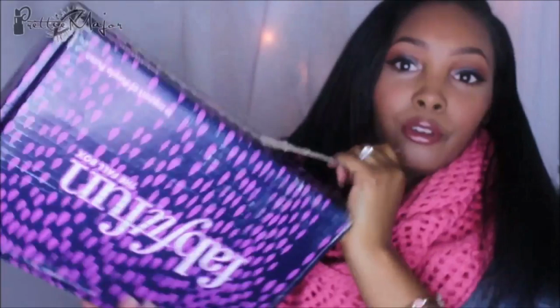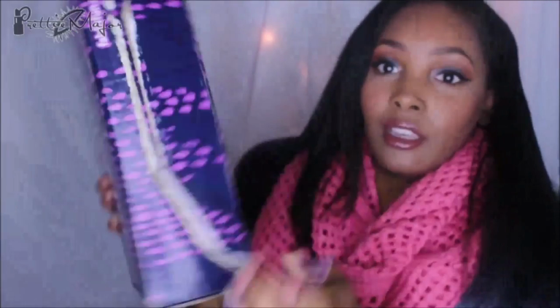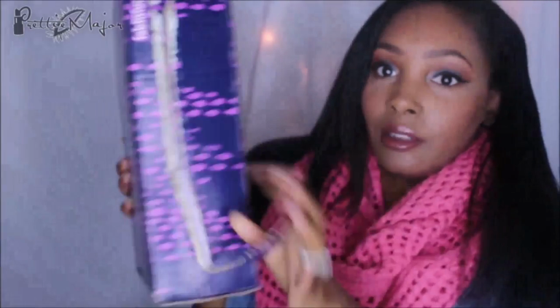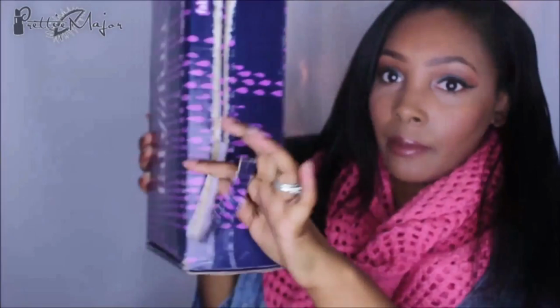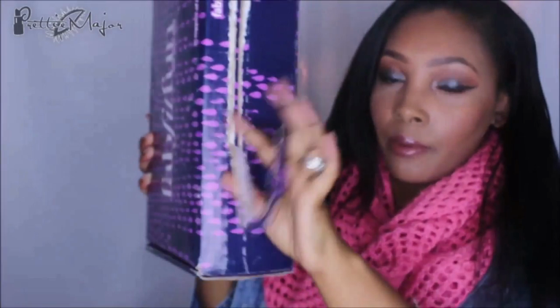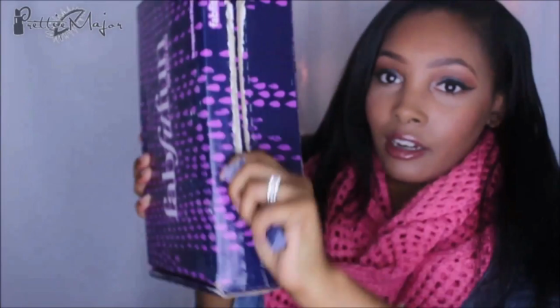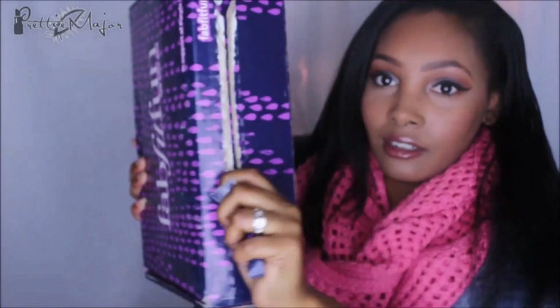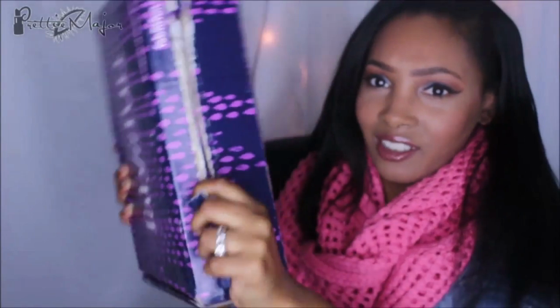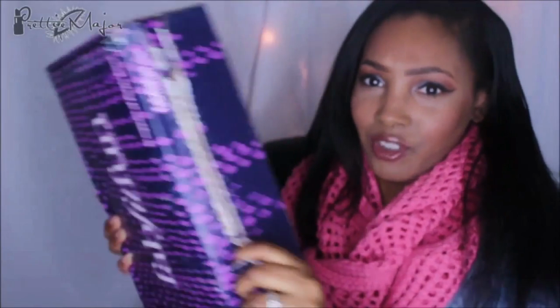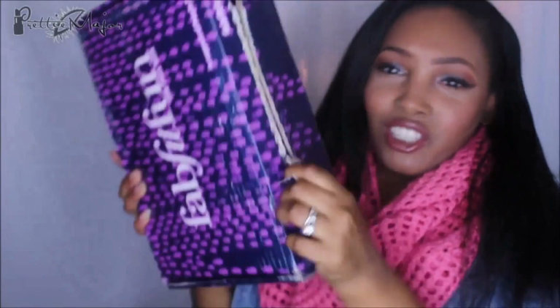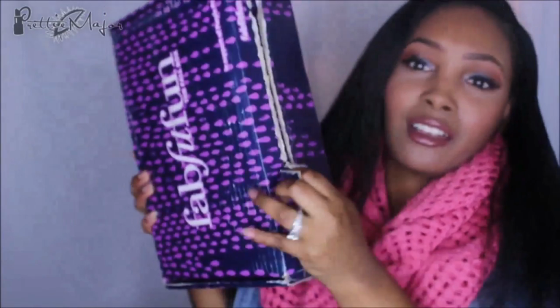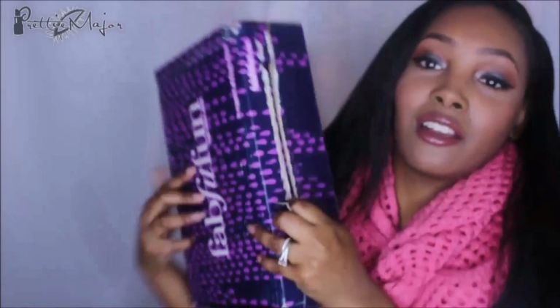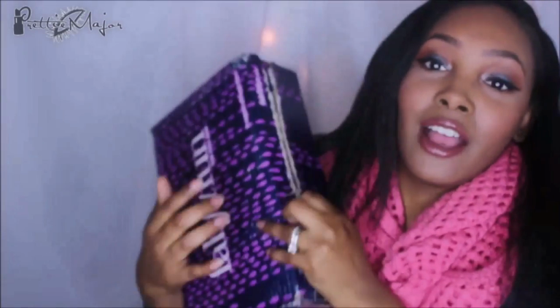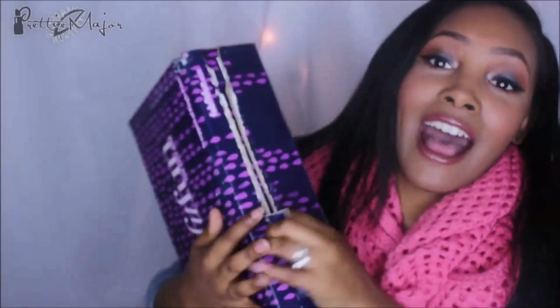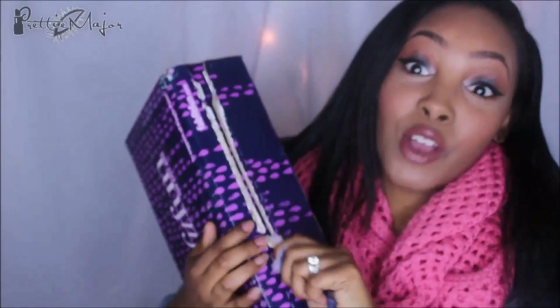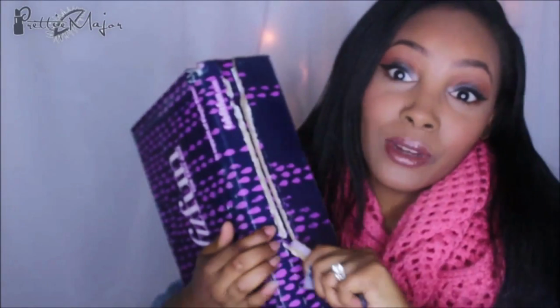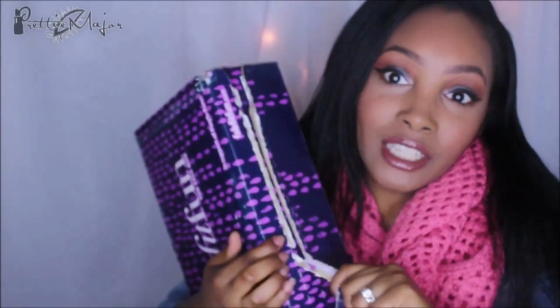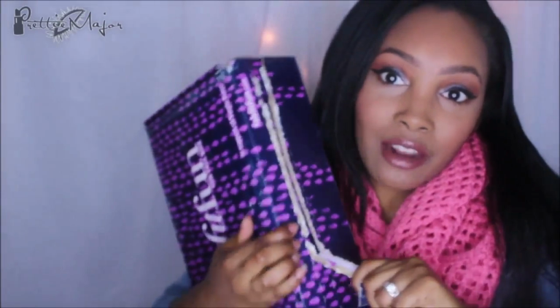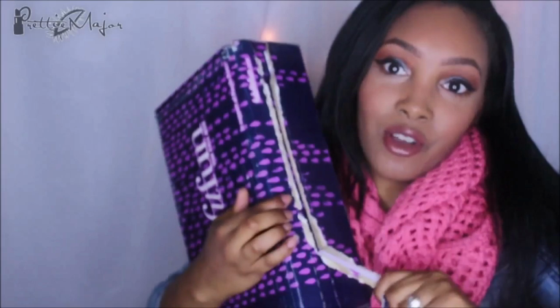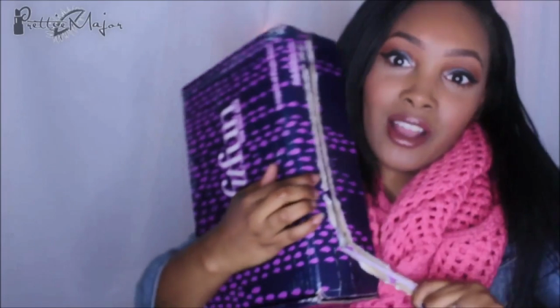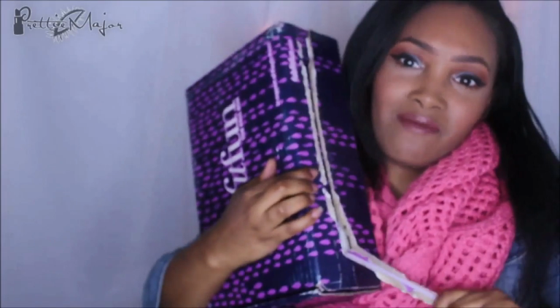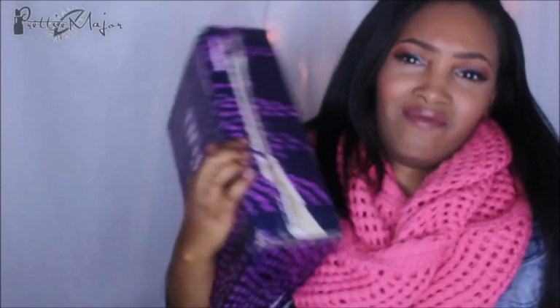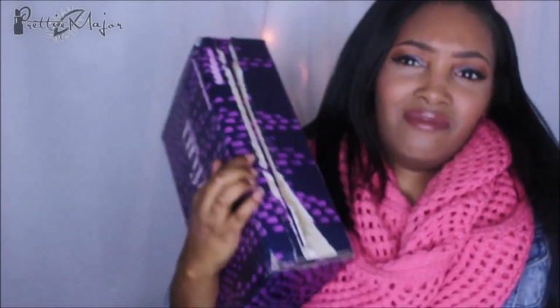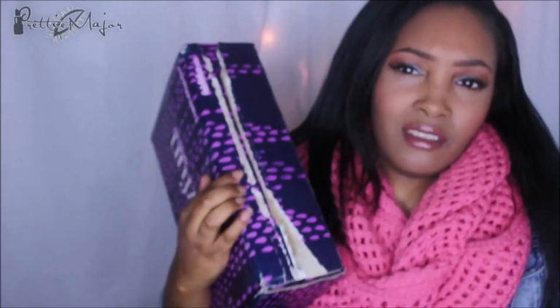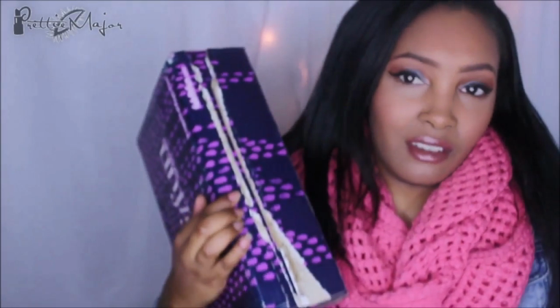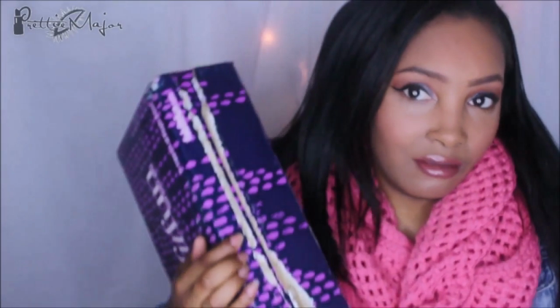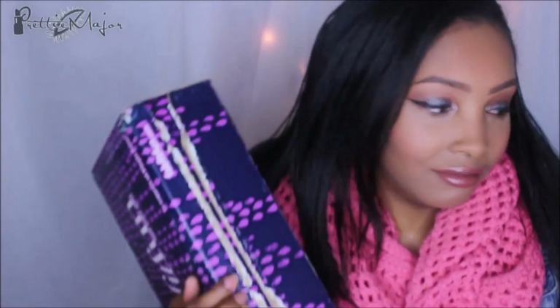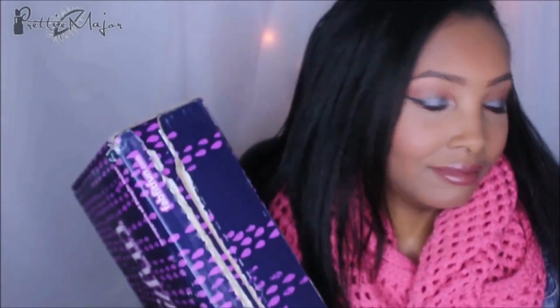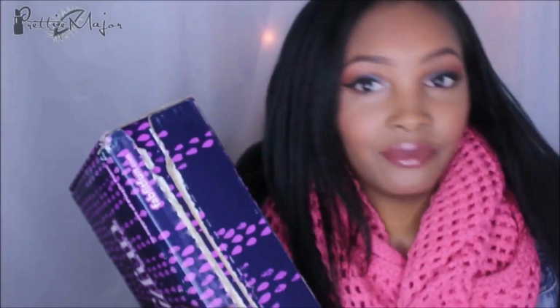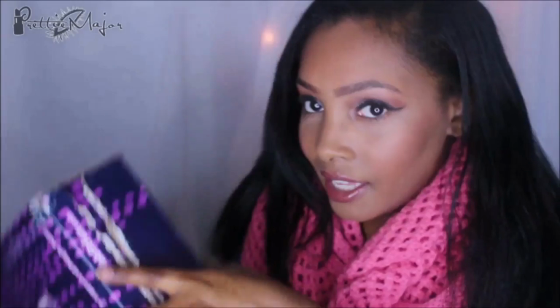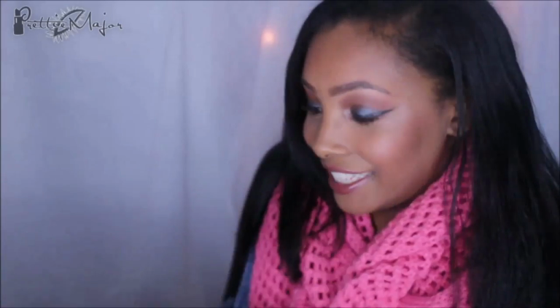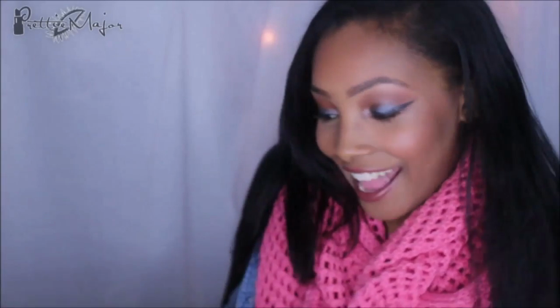I'm trying to pull the top apart to show y'all. I haven't opened it yet, so I don't know what is inside.